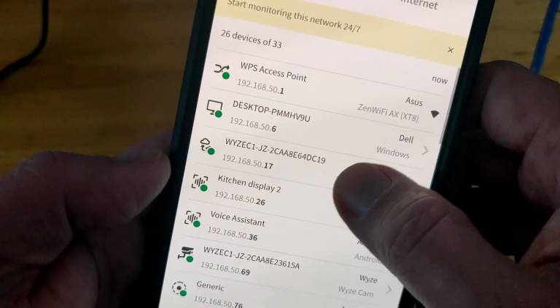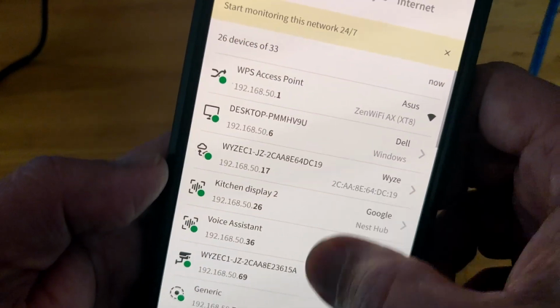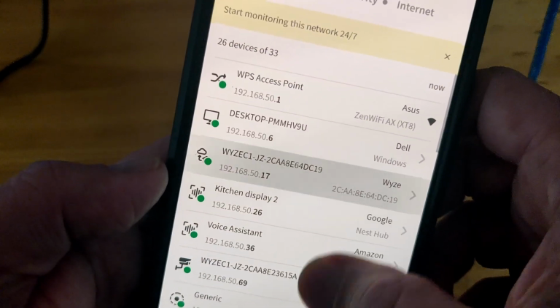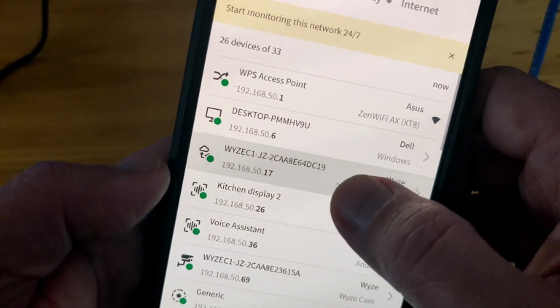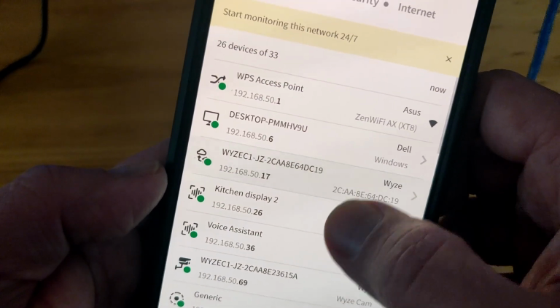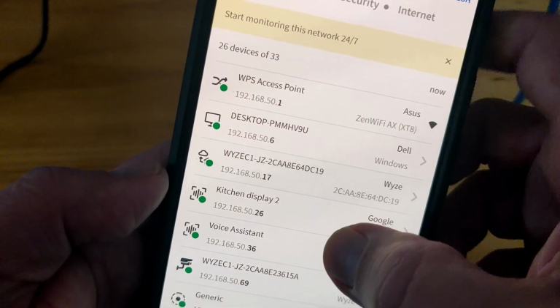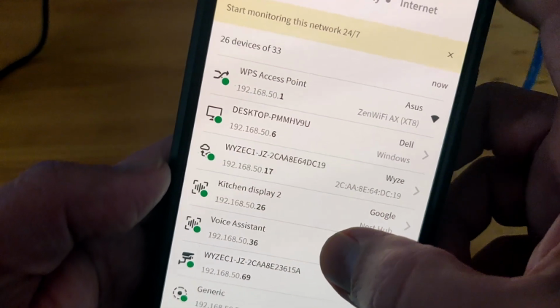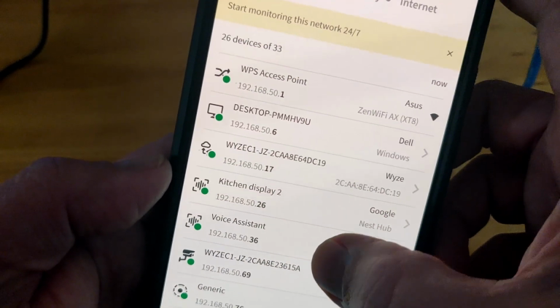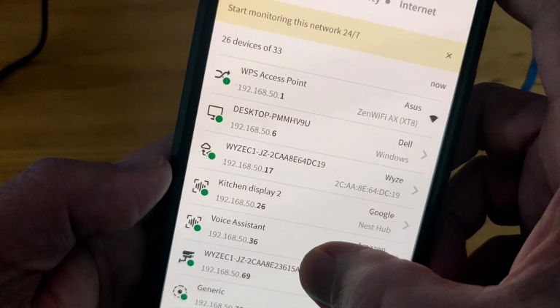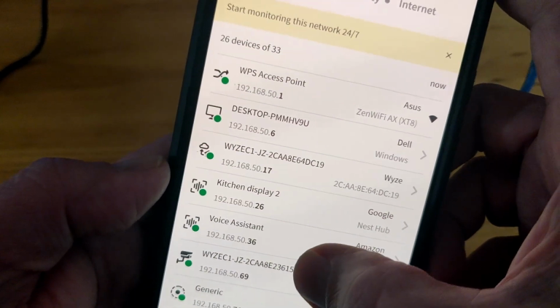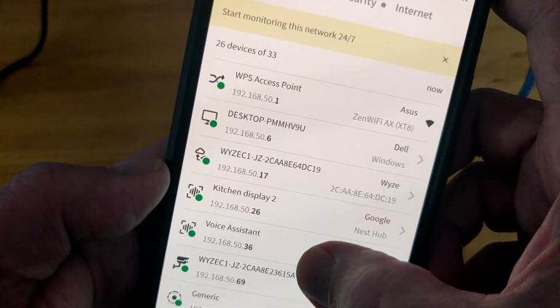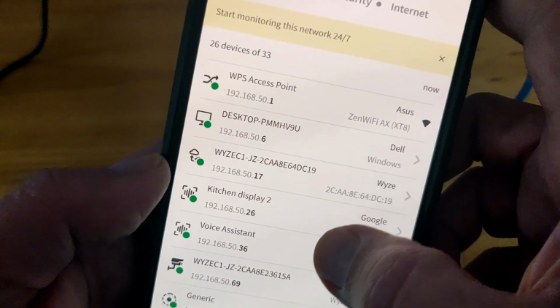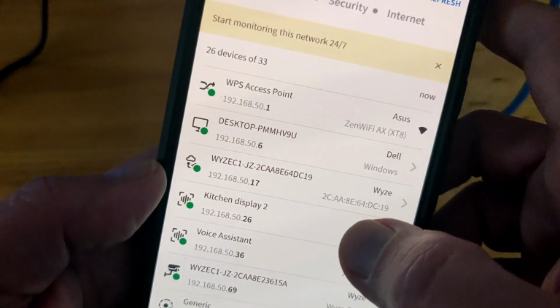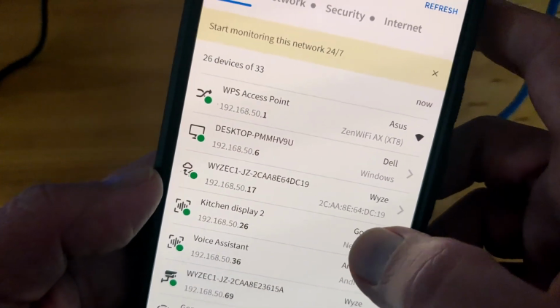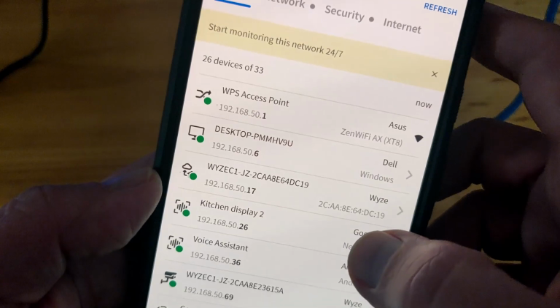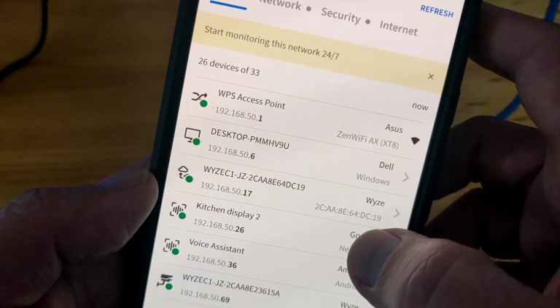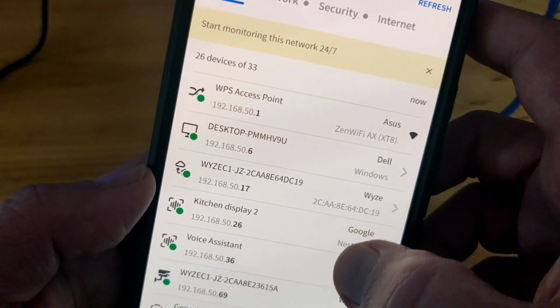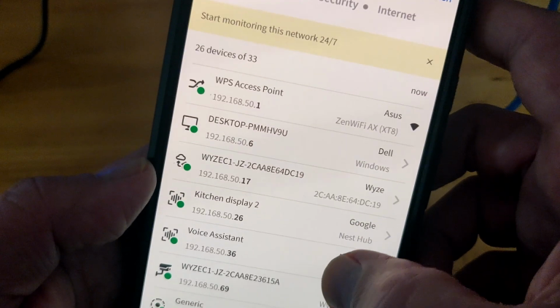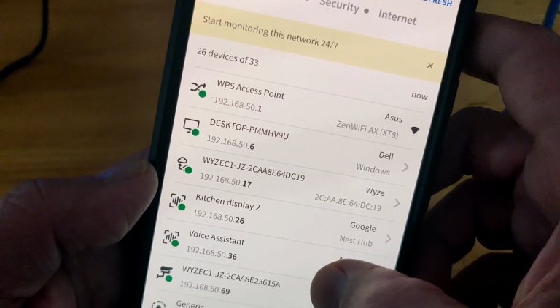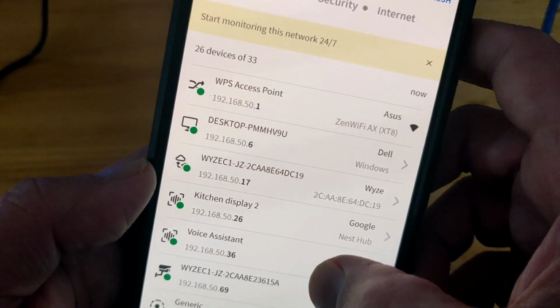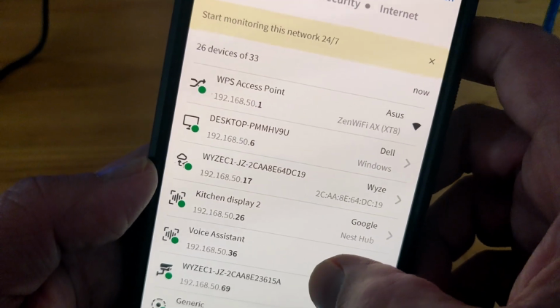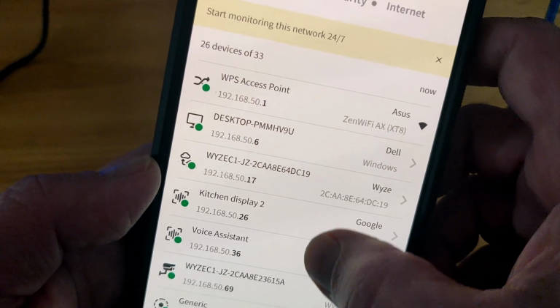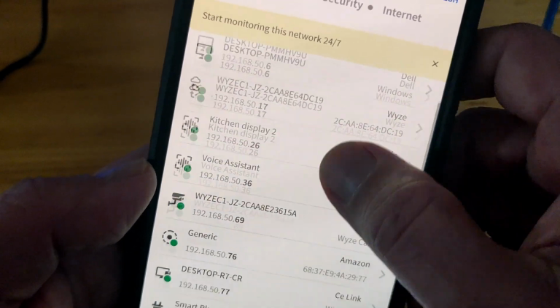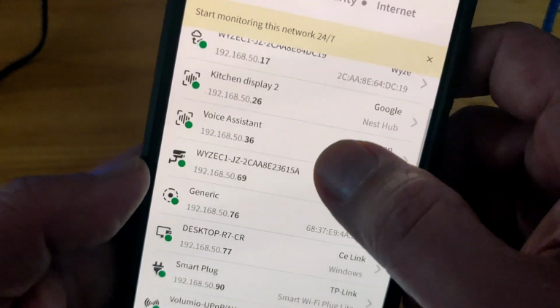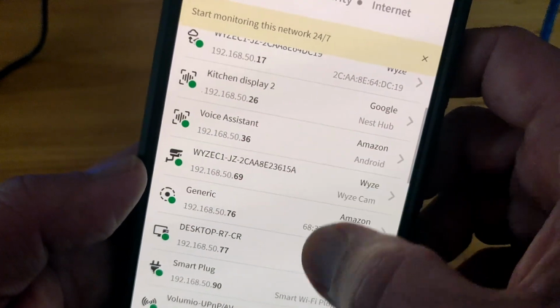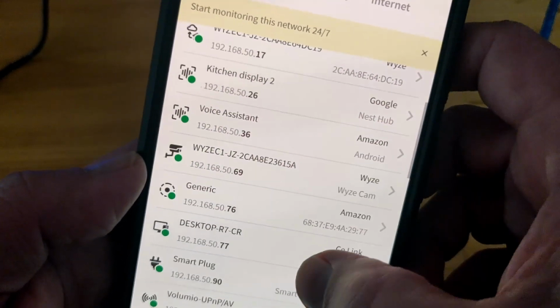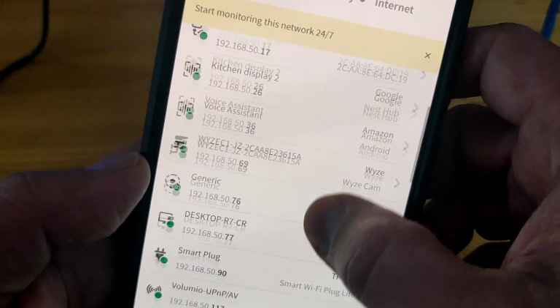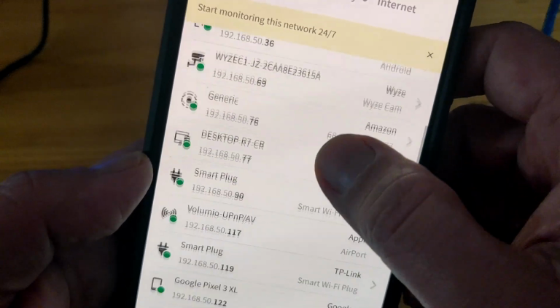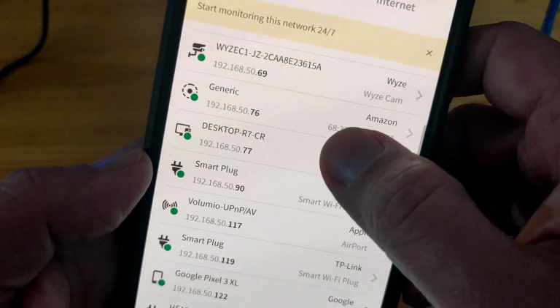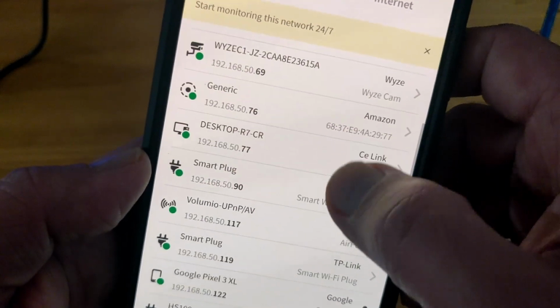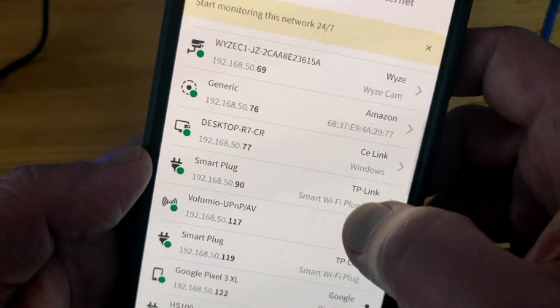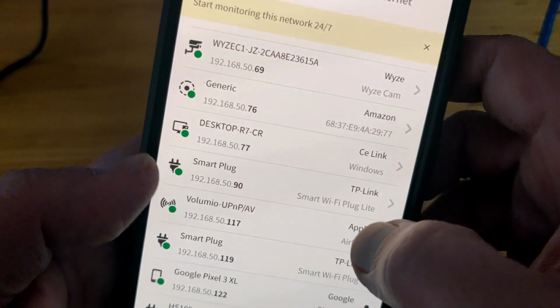Volumio's user interface has greatly improved since the last version. Pair it with a capable deck and it will definitely deliver satisfying results.